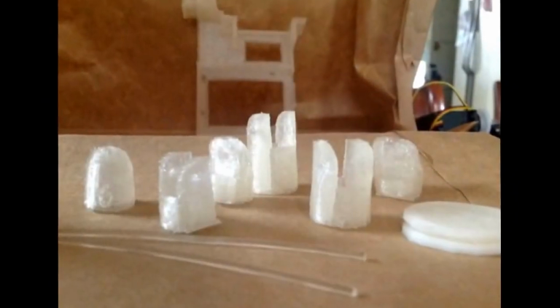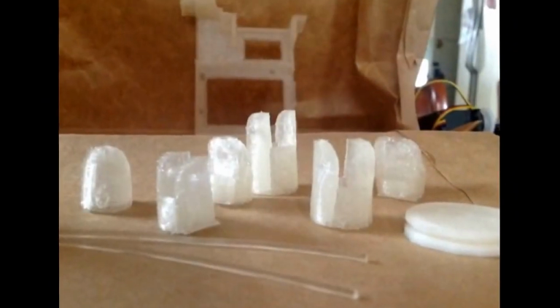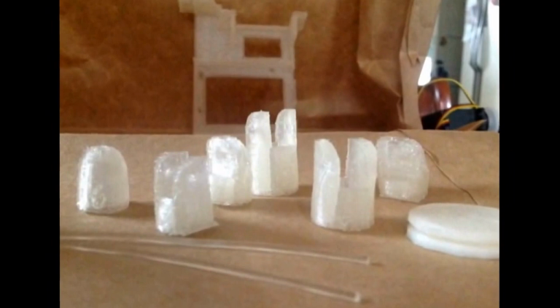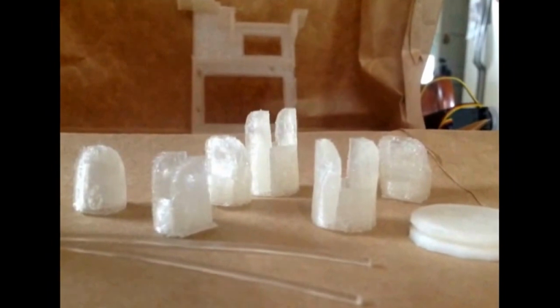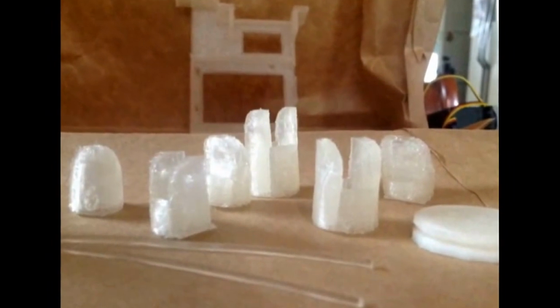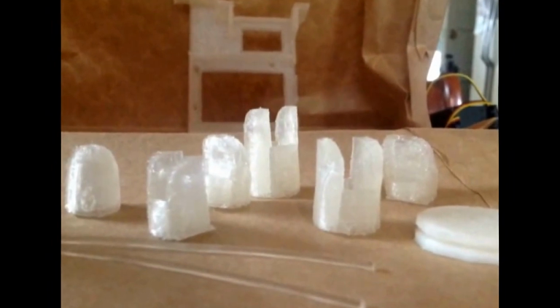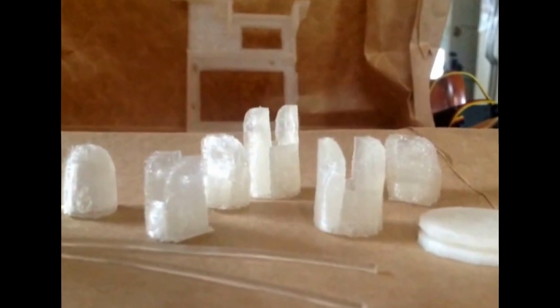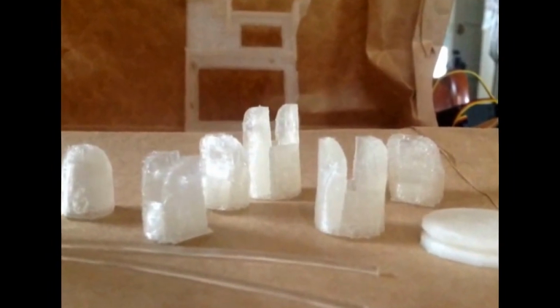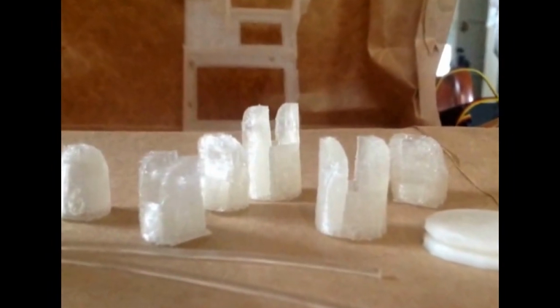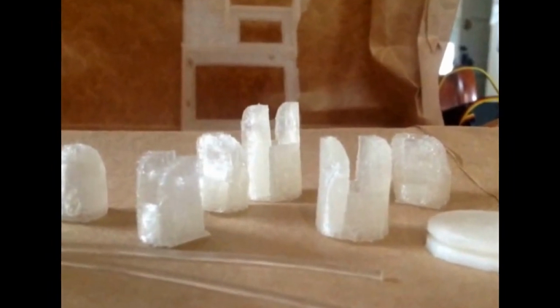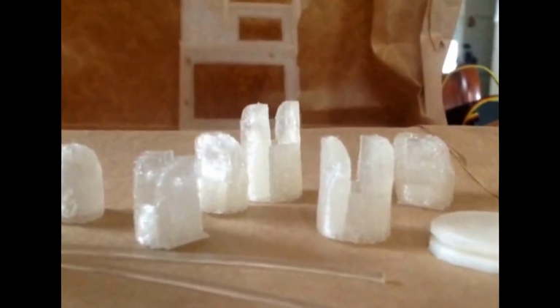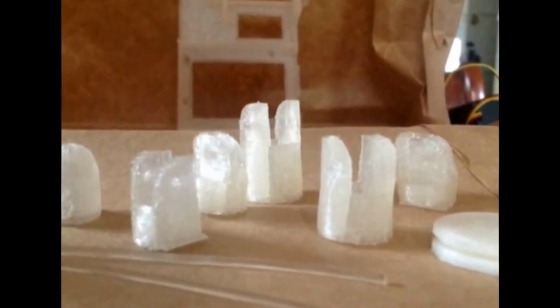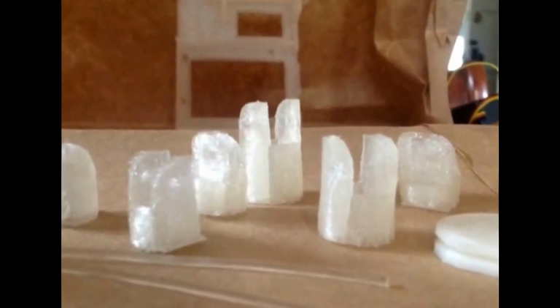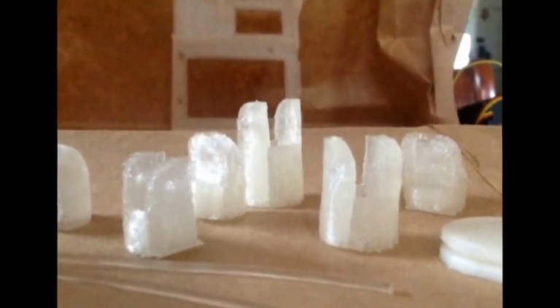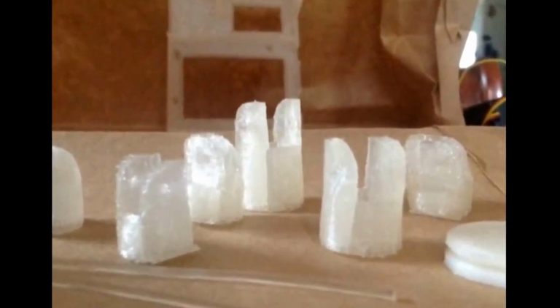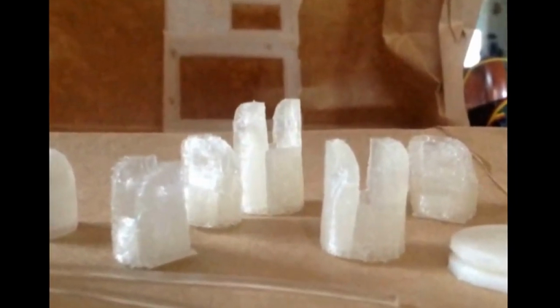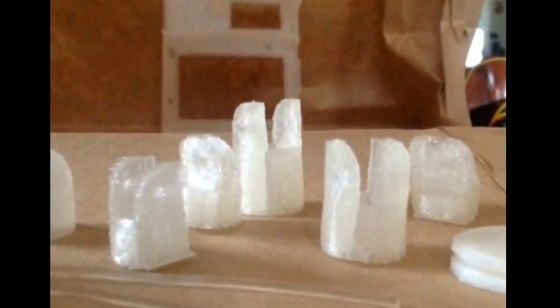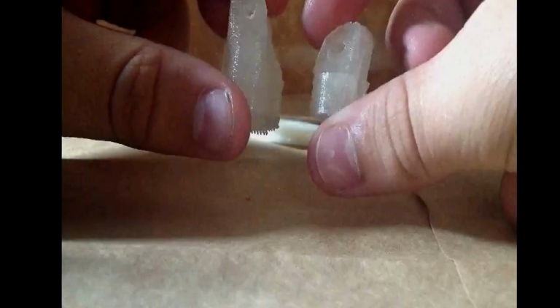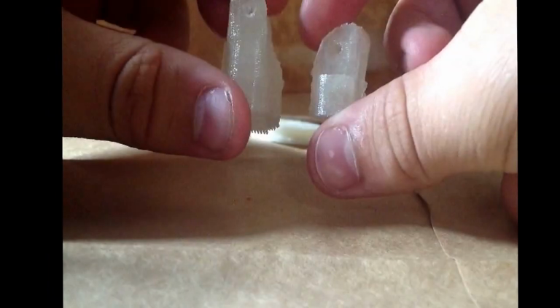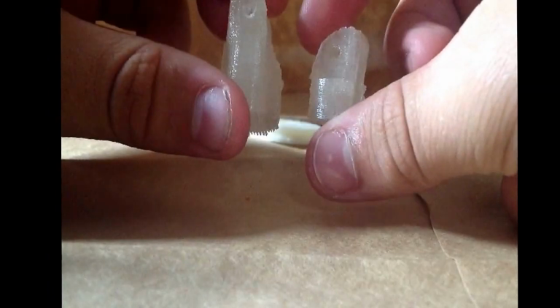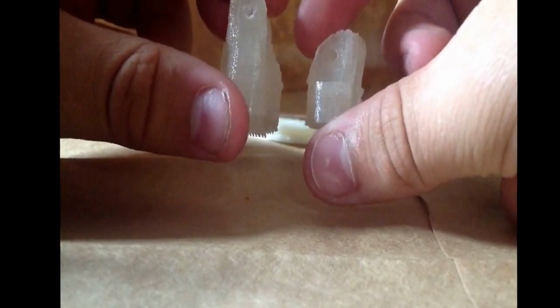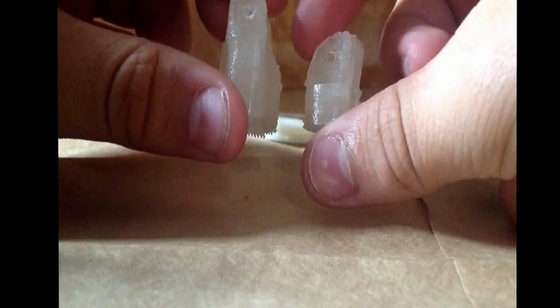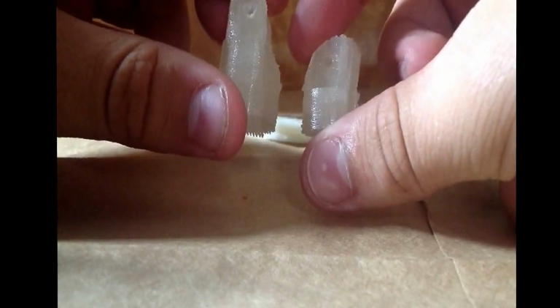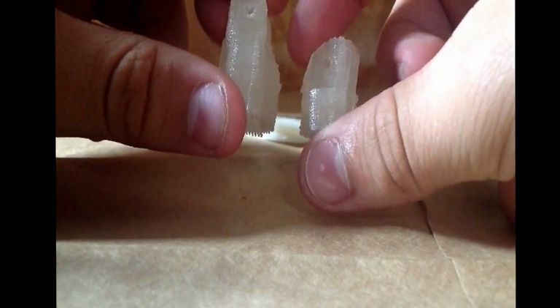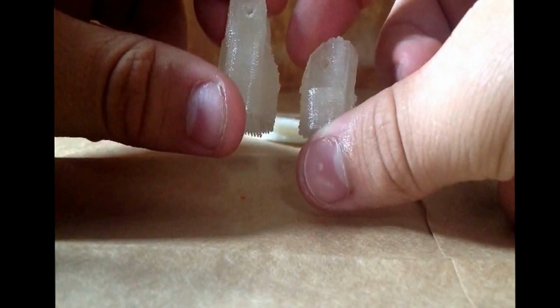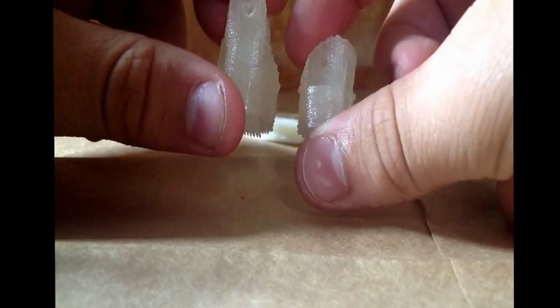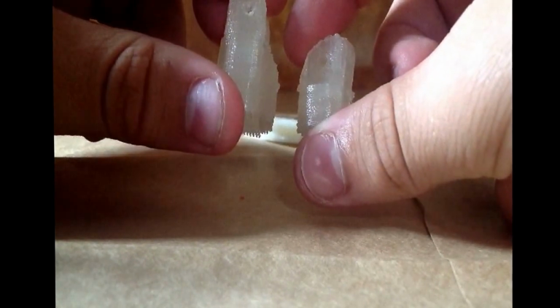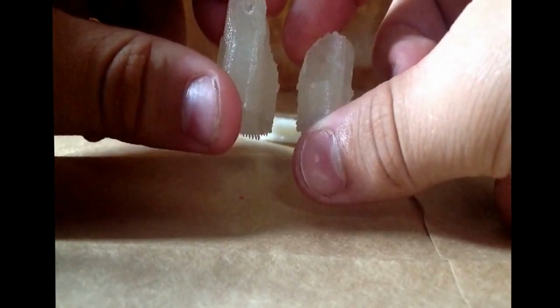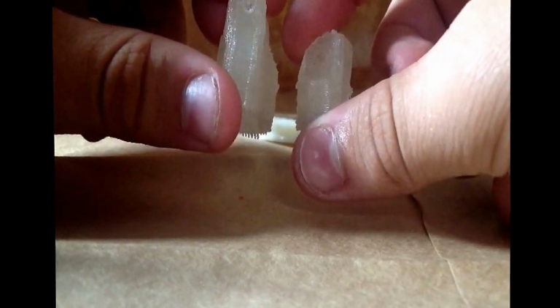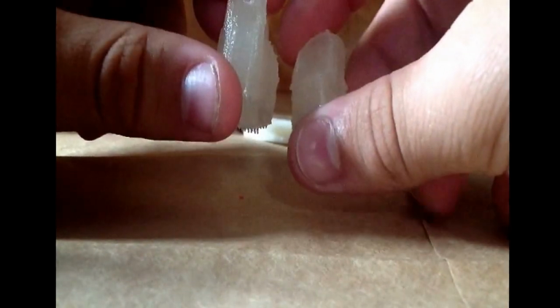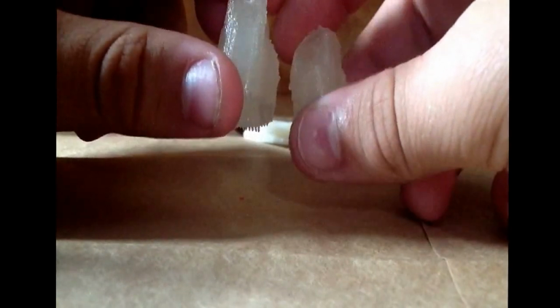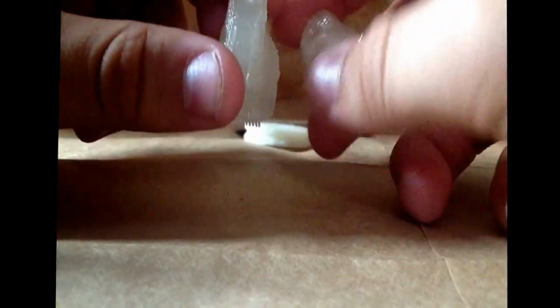Then you're going to have to 3D print these parts off of Thingiverse. You're going to need to sand most of your 3D printed parts, especially these ones.